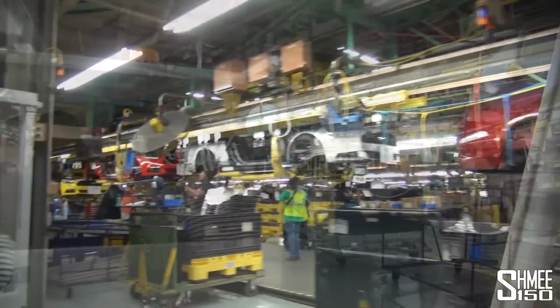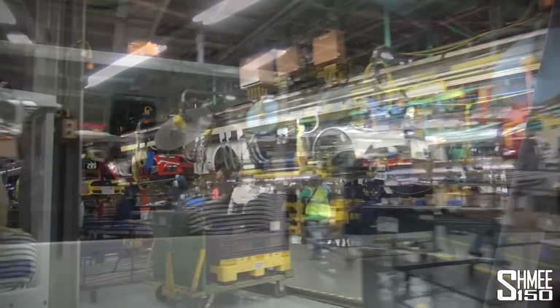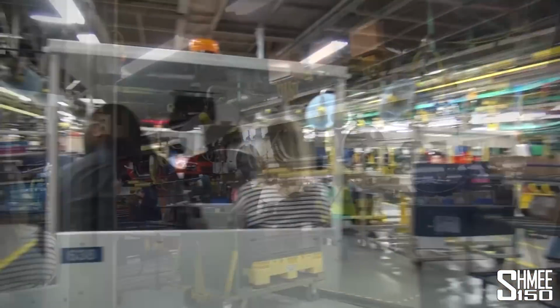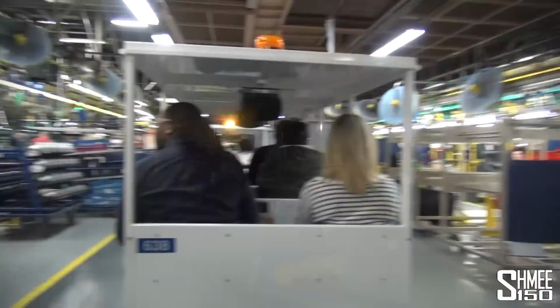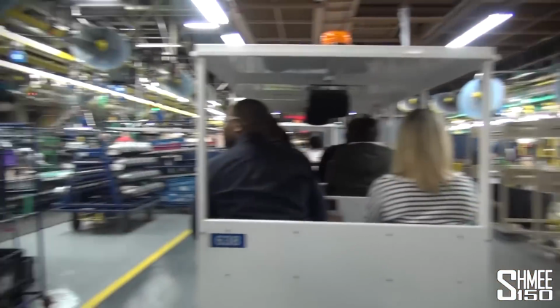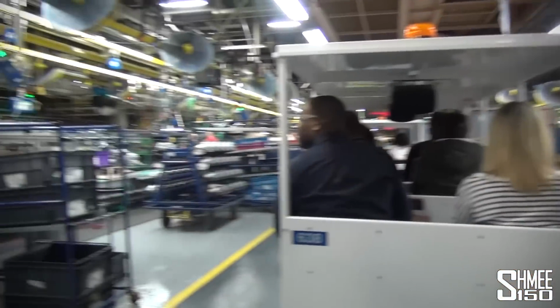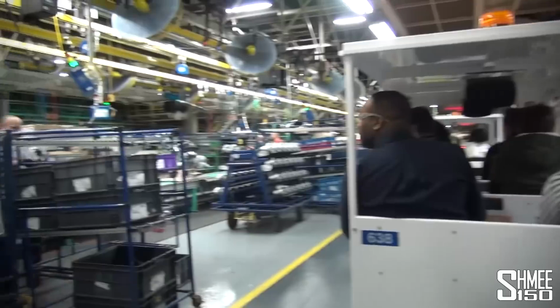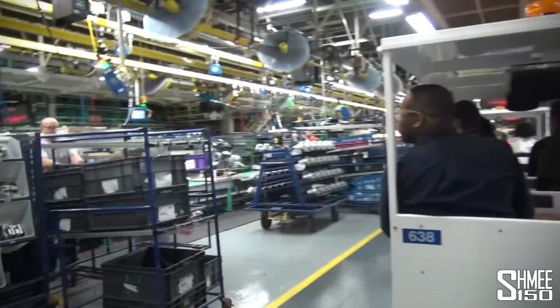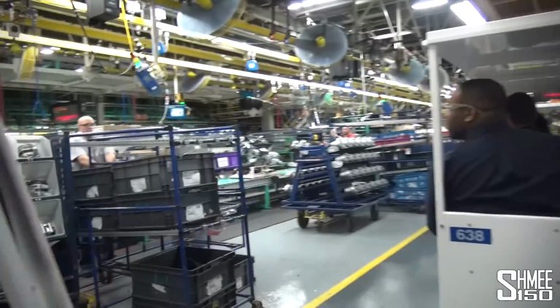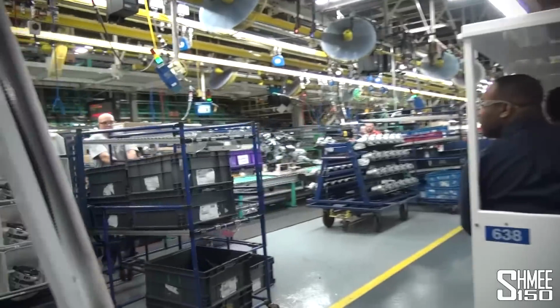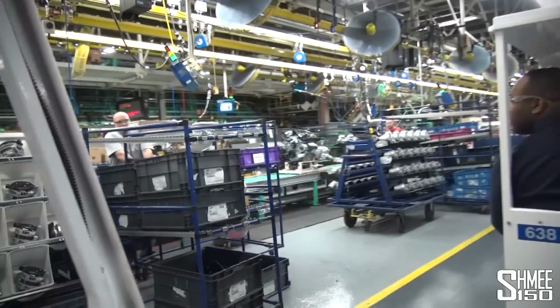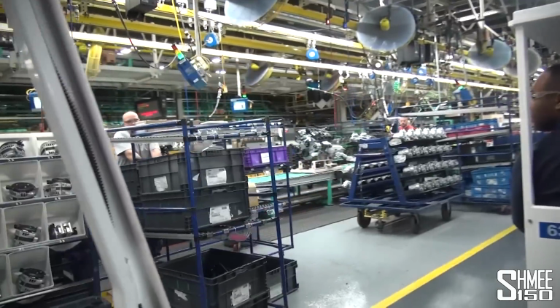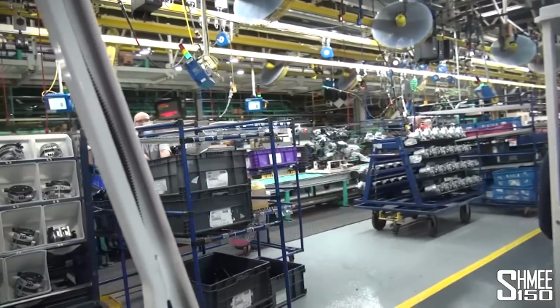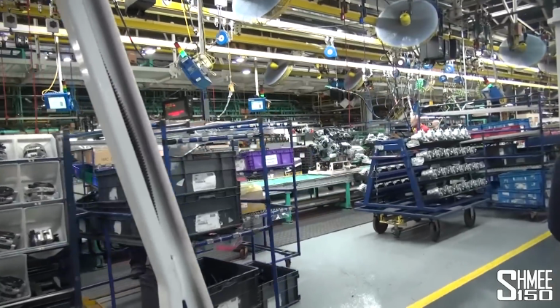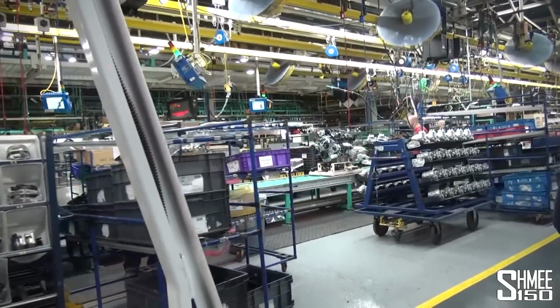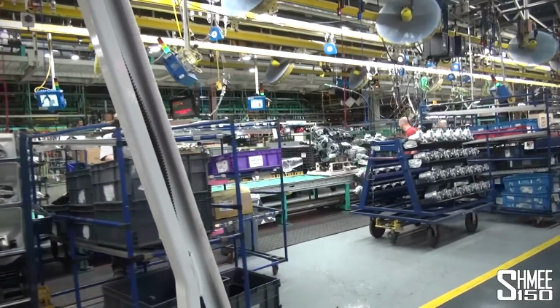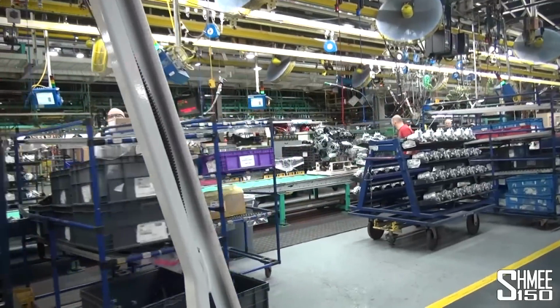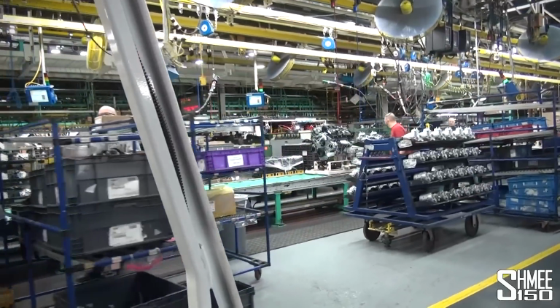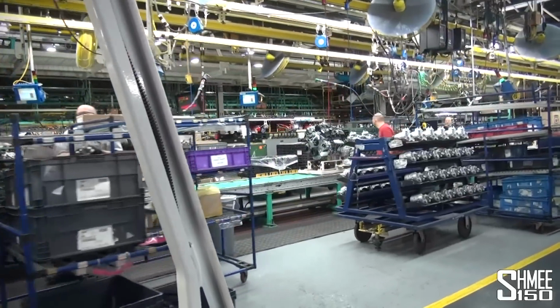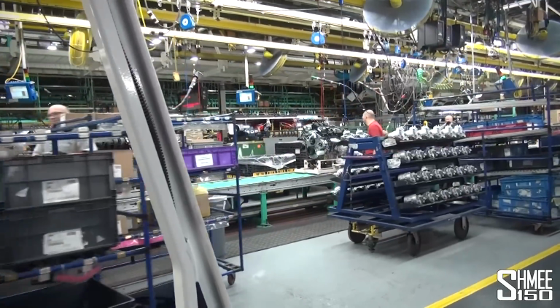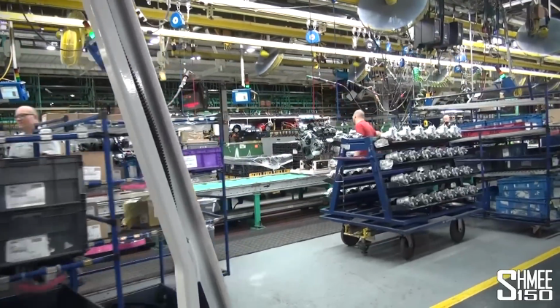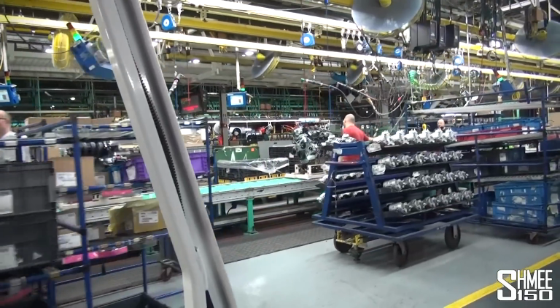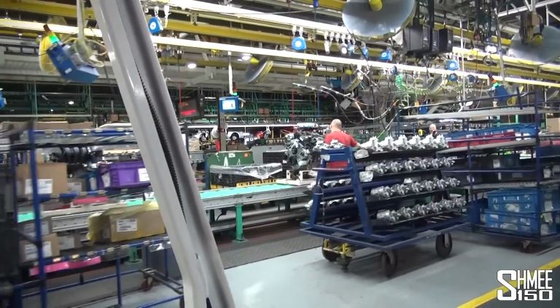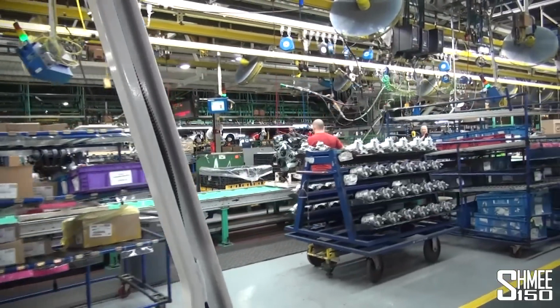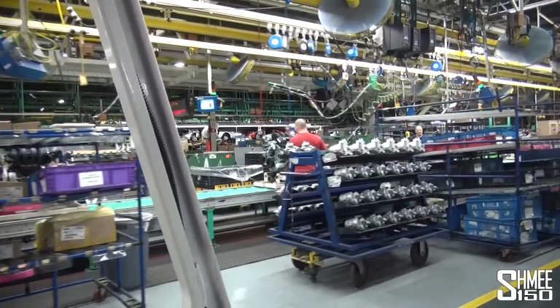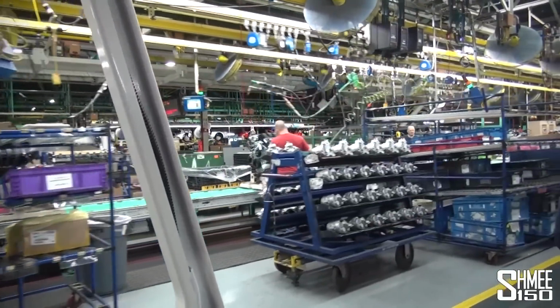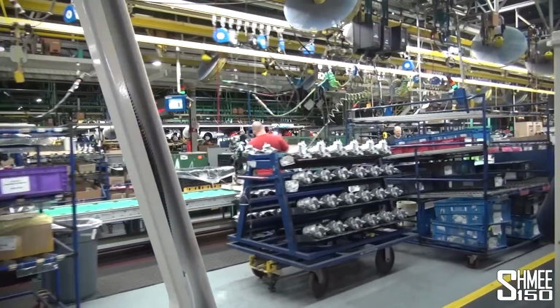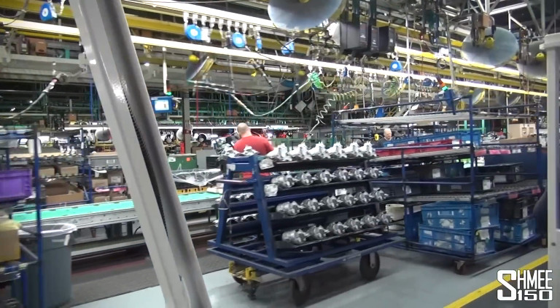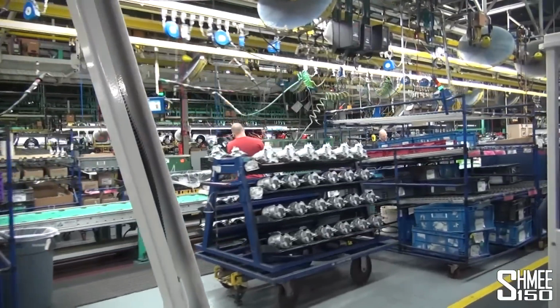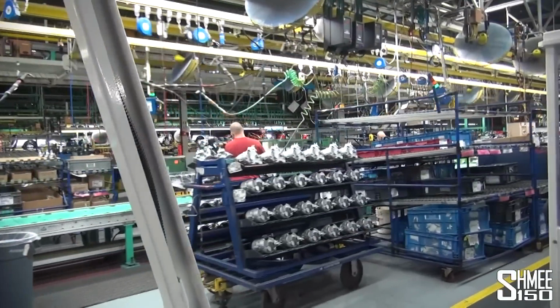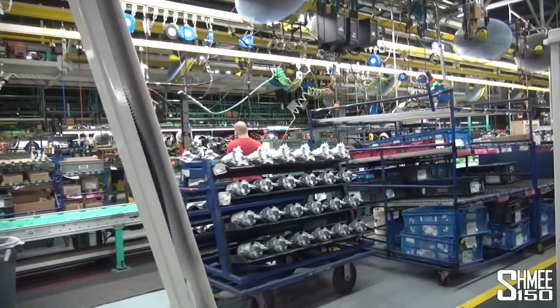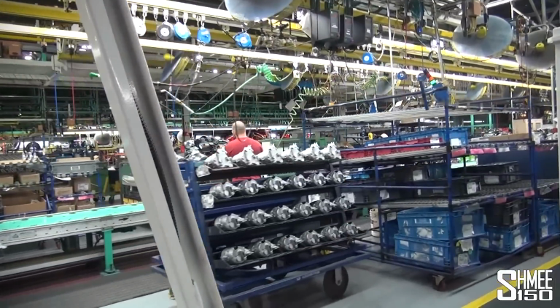Team members are installing various components, such as the air conditioning compressor and generator, to a wide variety of engines.